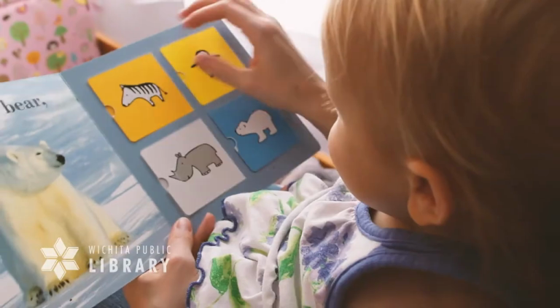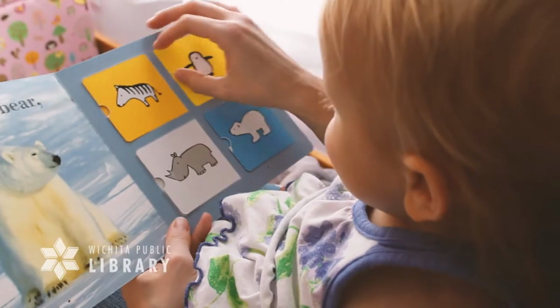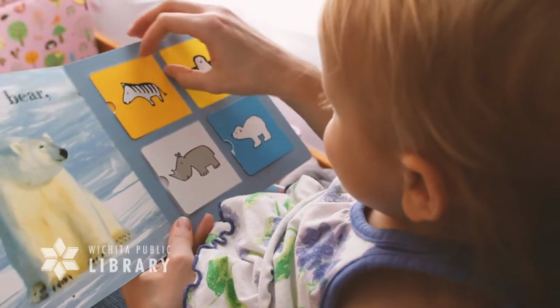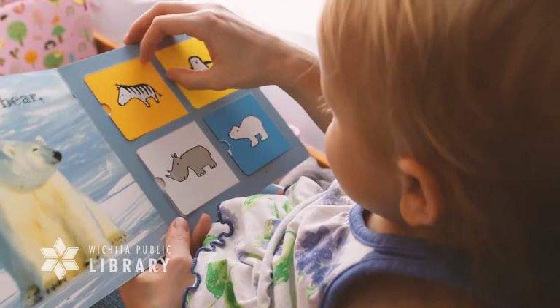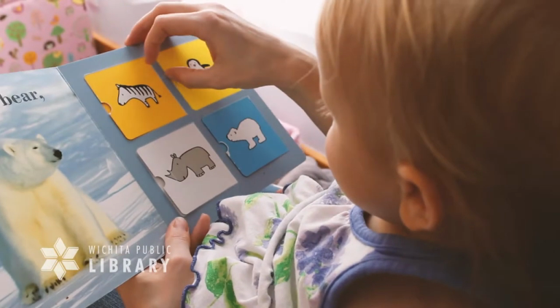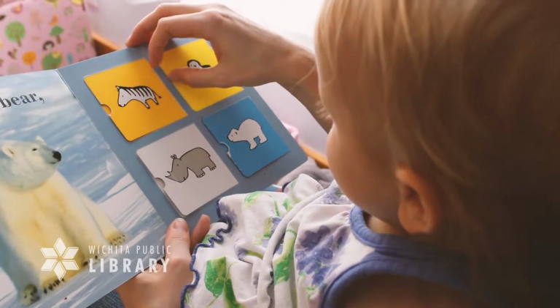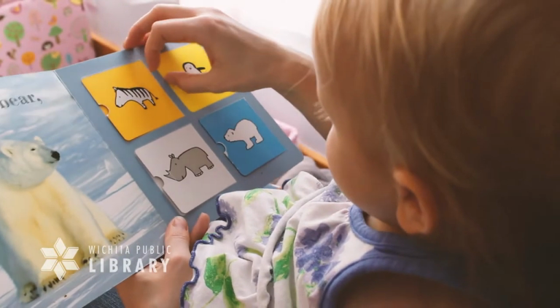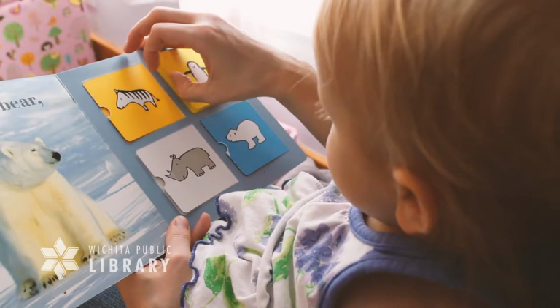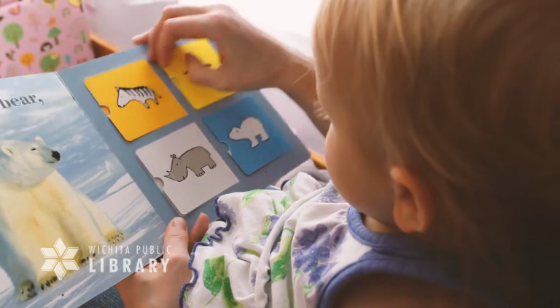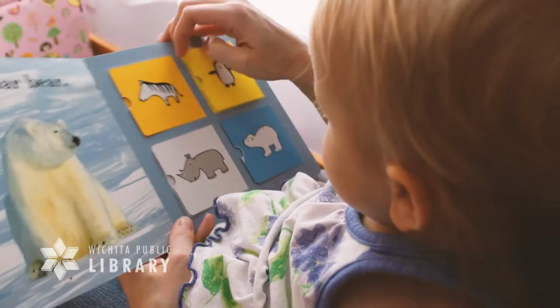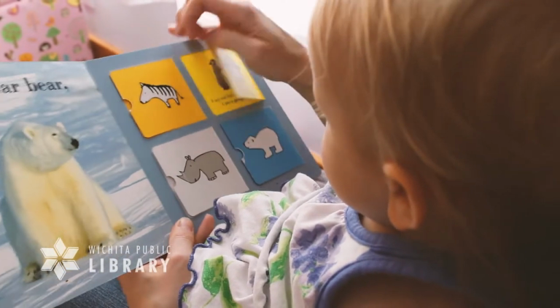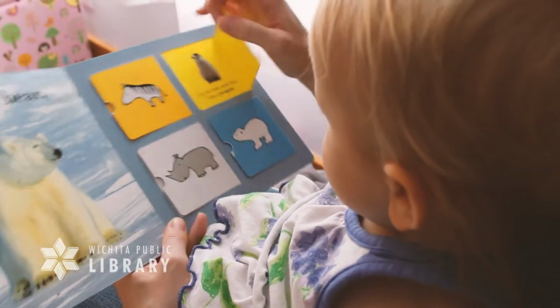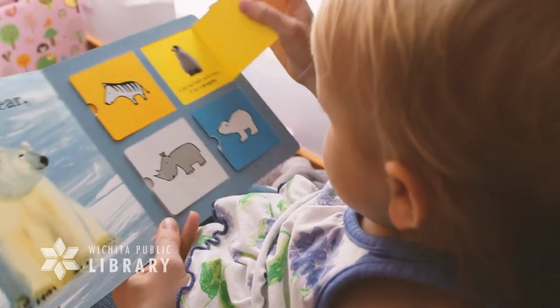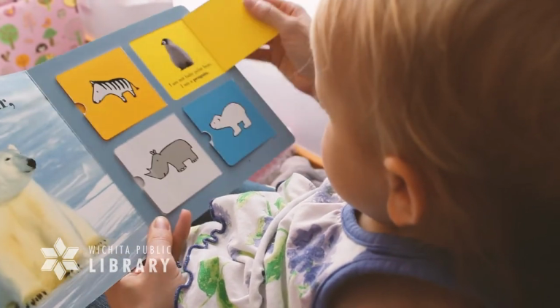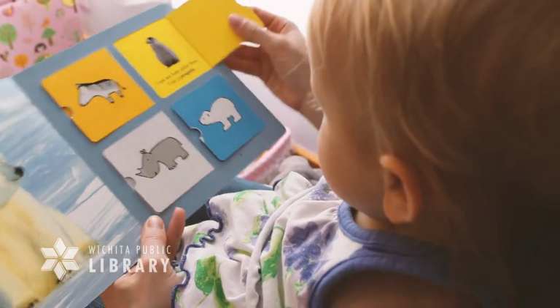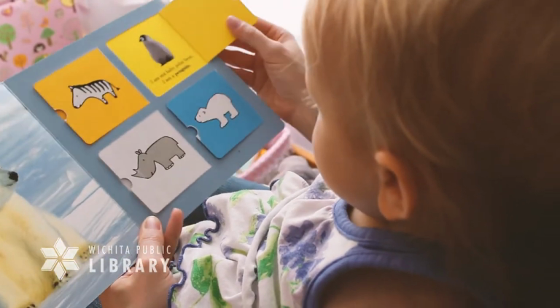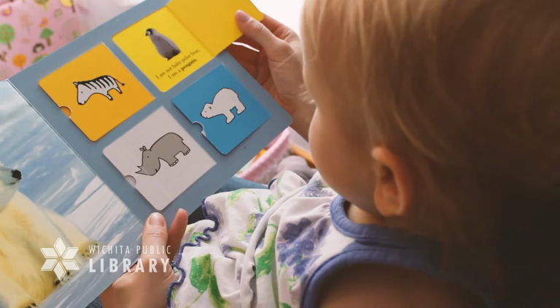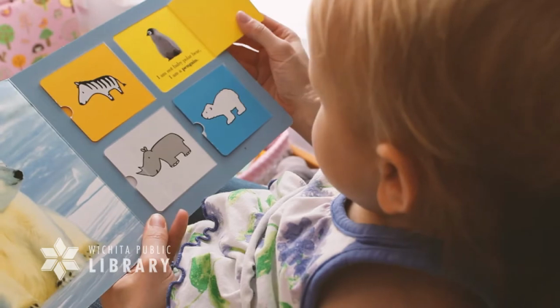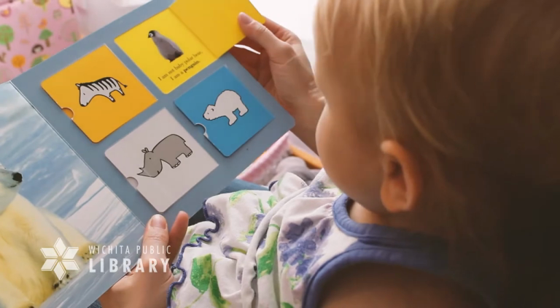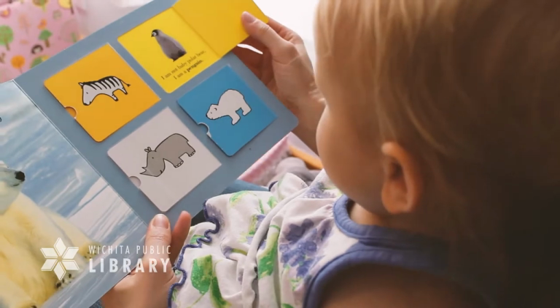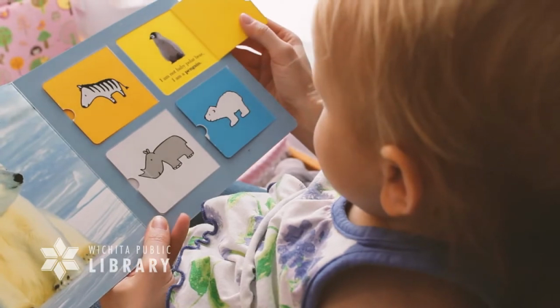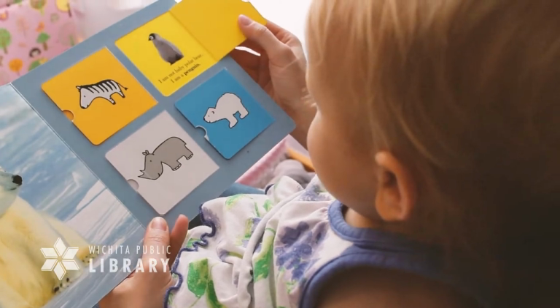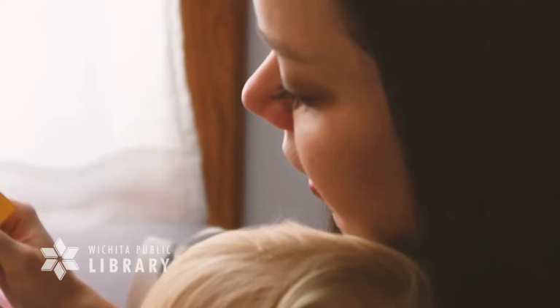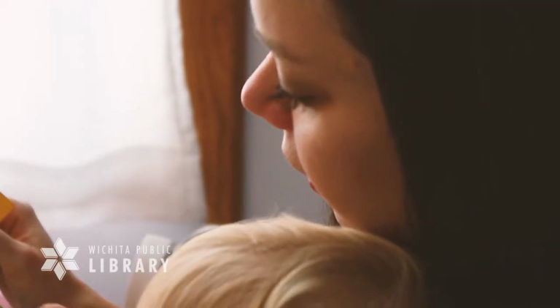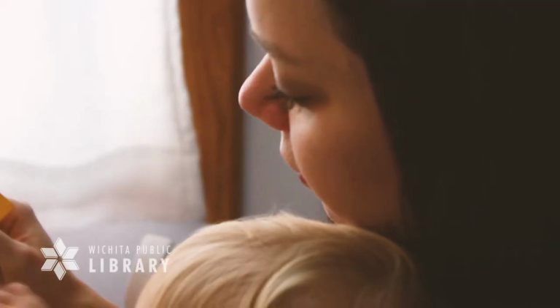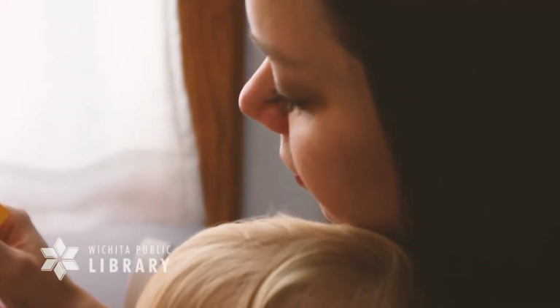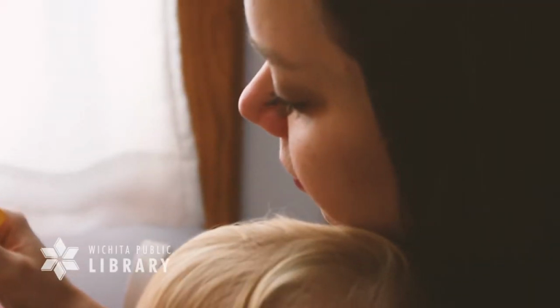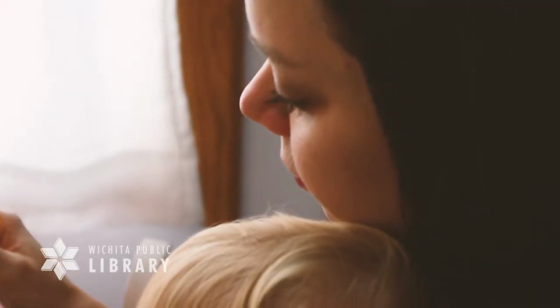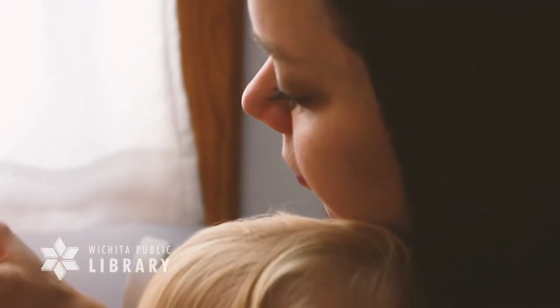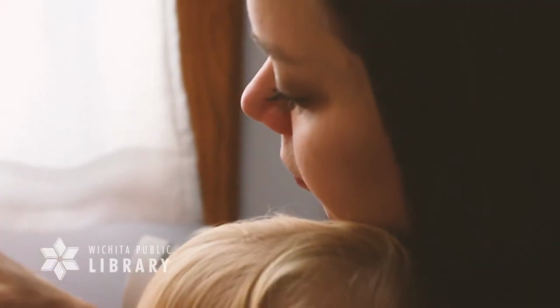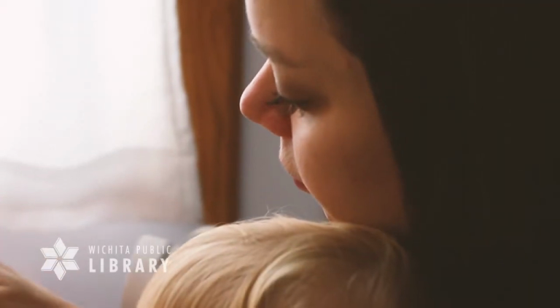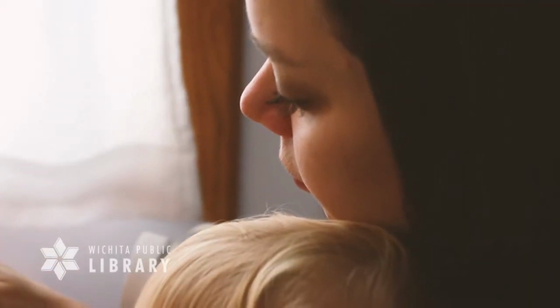Read together every day and show your child that reading is important by letting him or her see you enjoy reading.